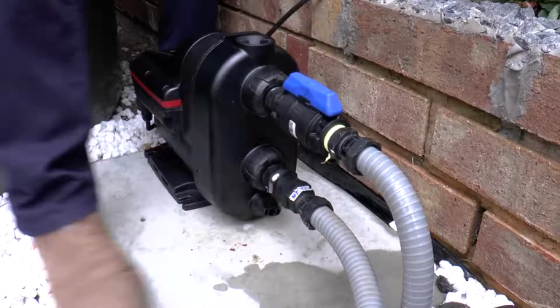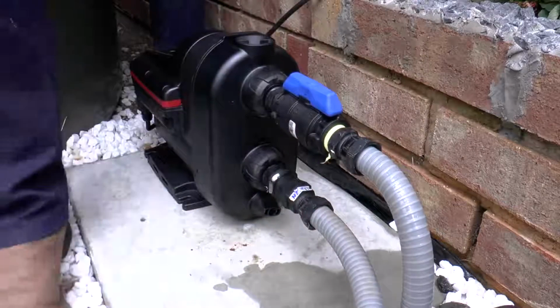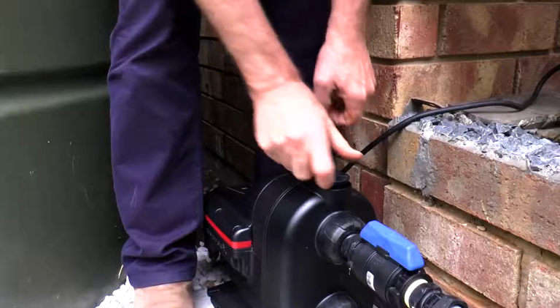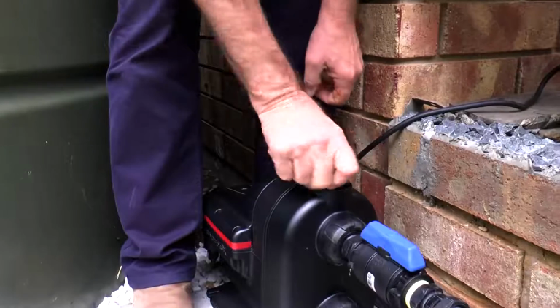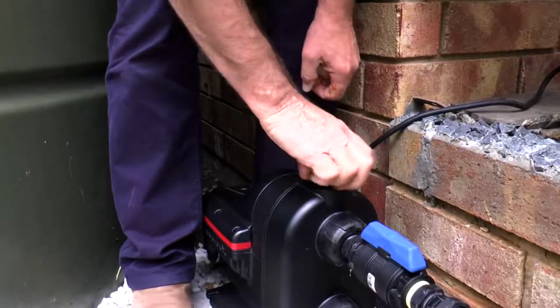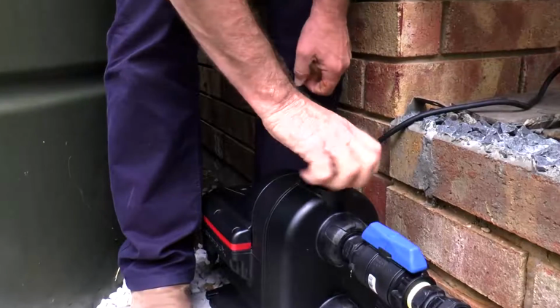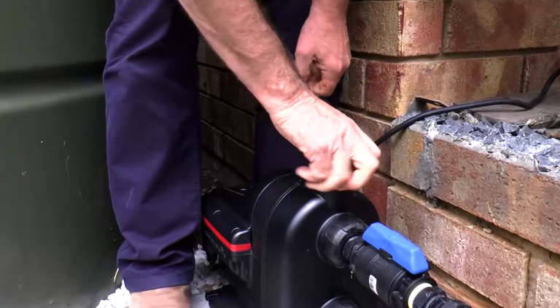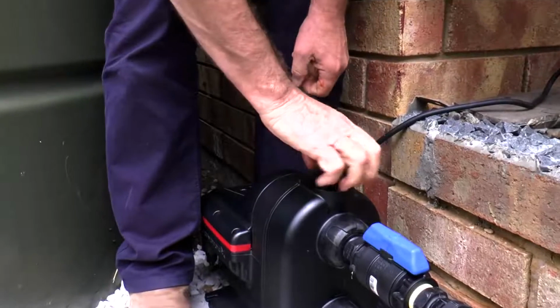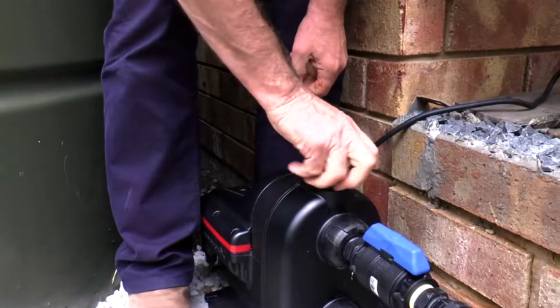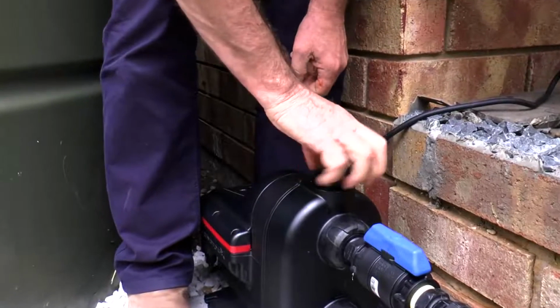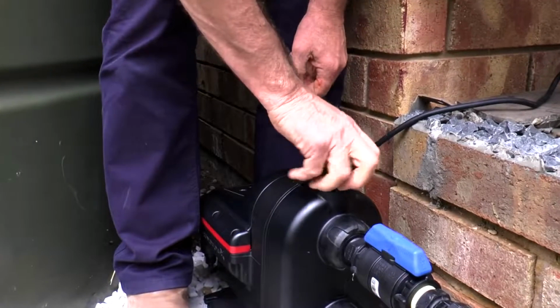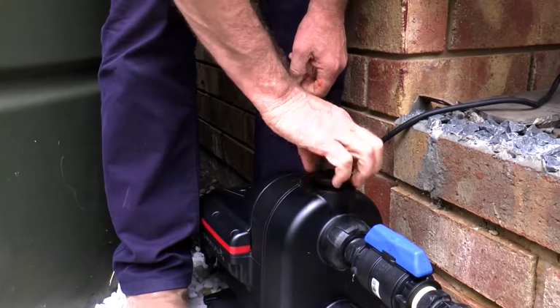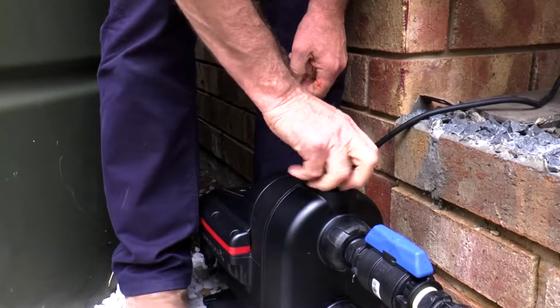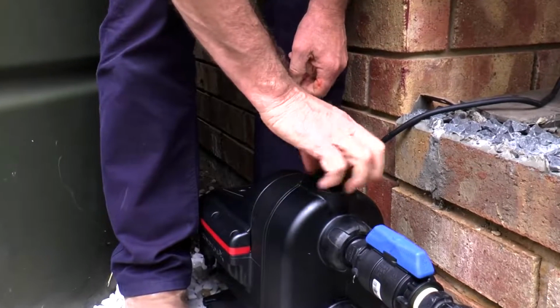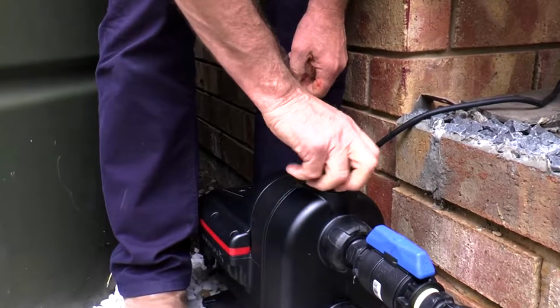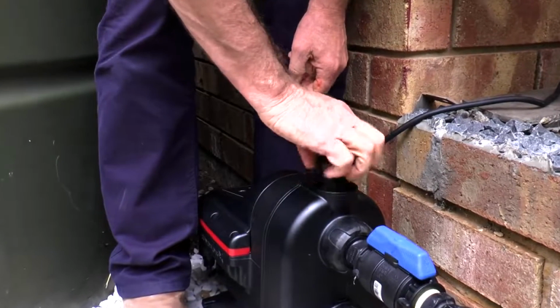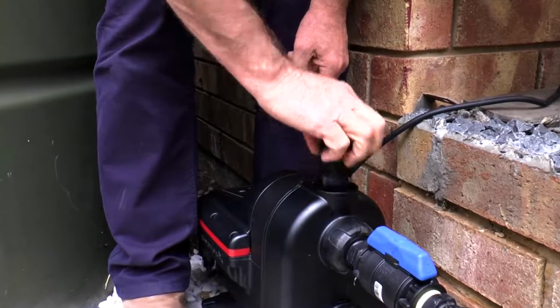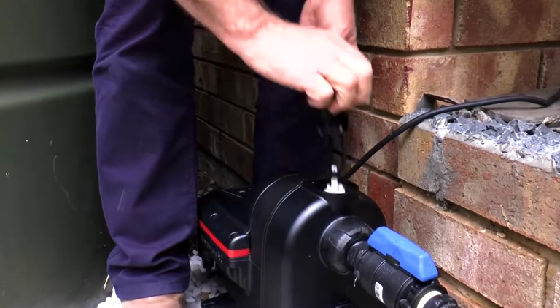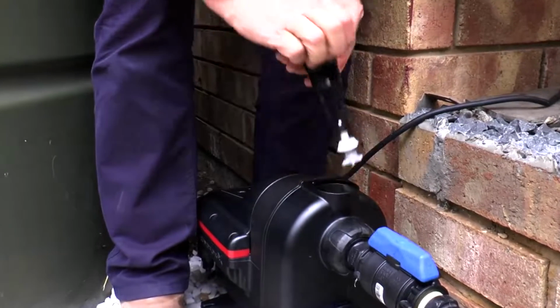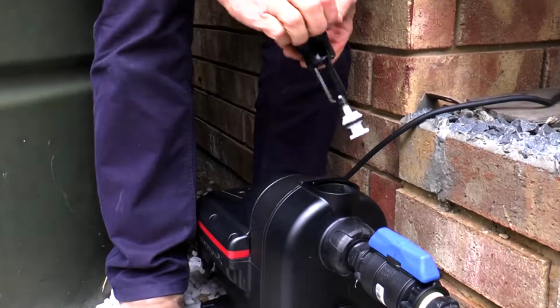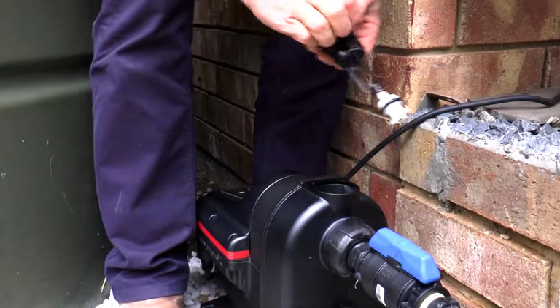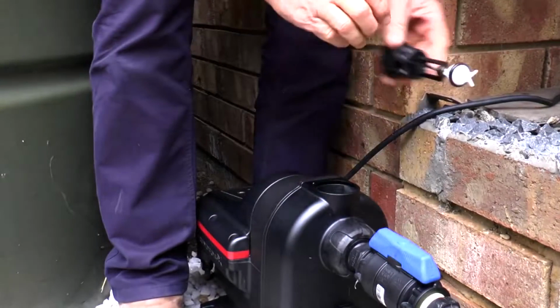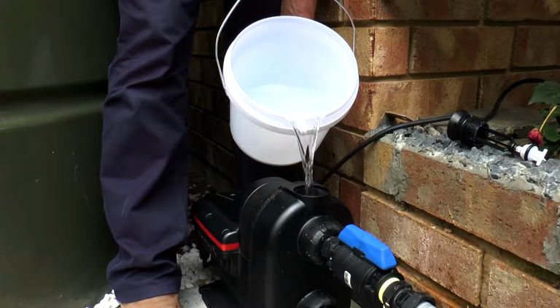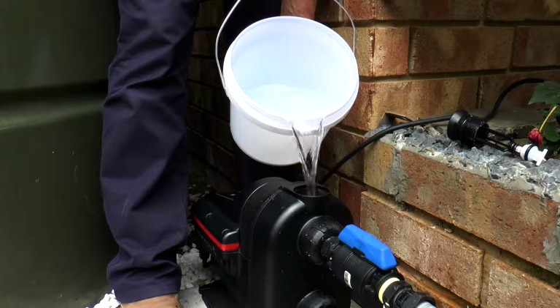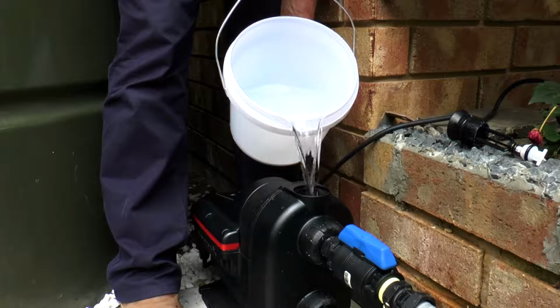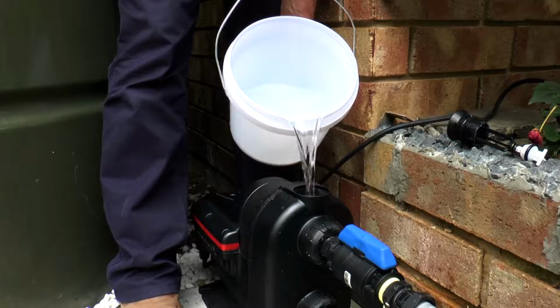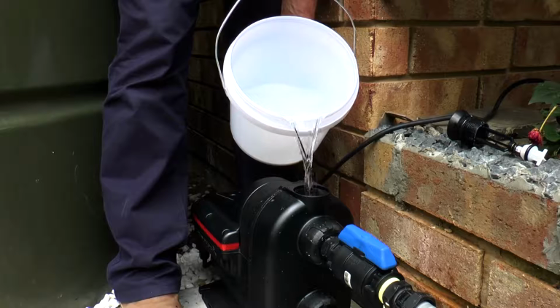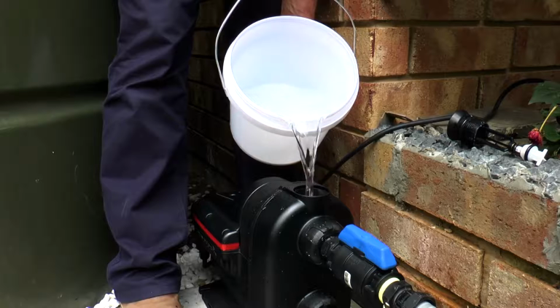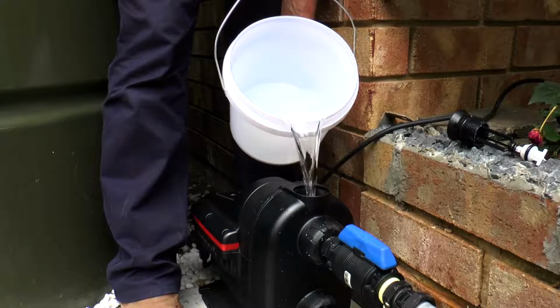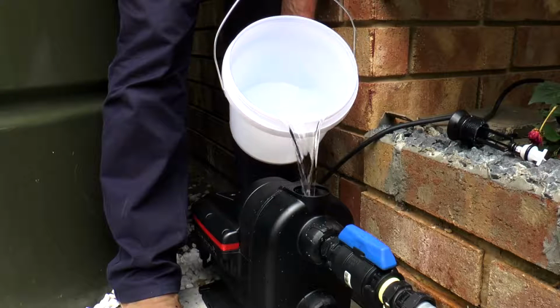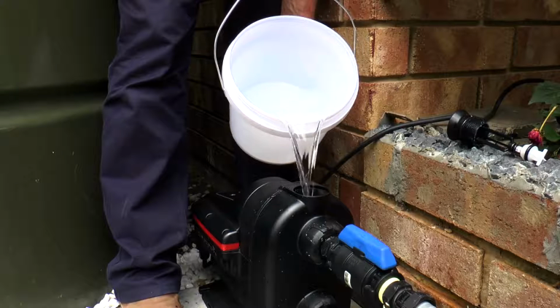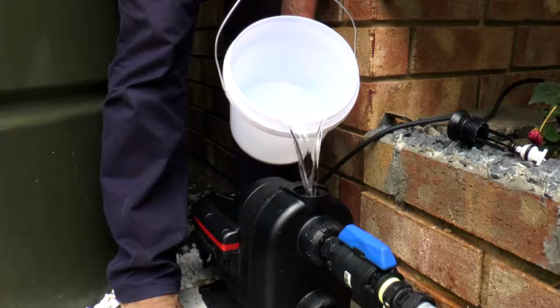Next, prime the pump. You'll need approximately 1.7 litres of water.